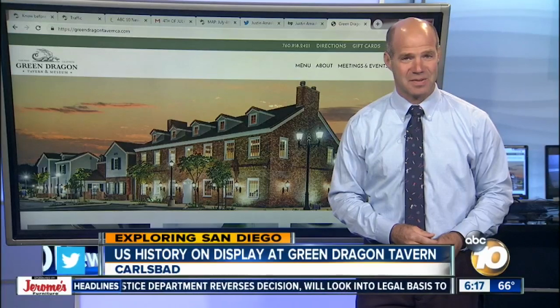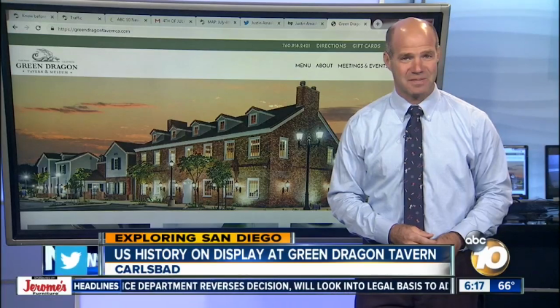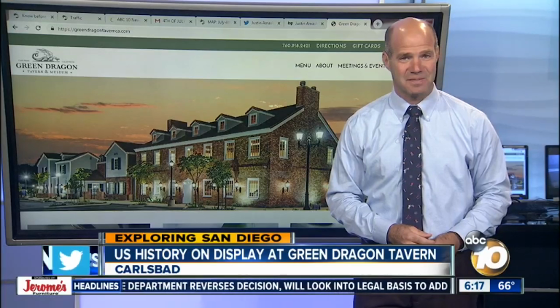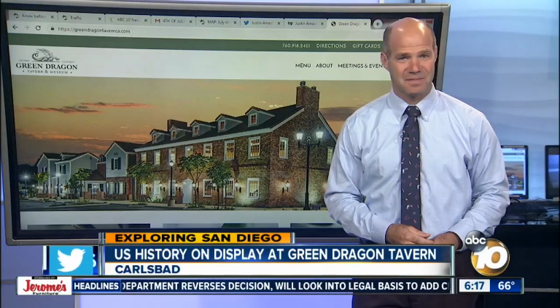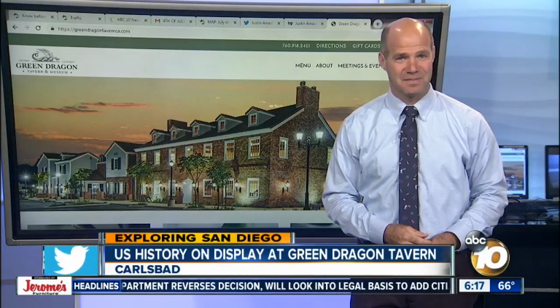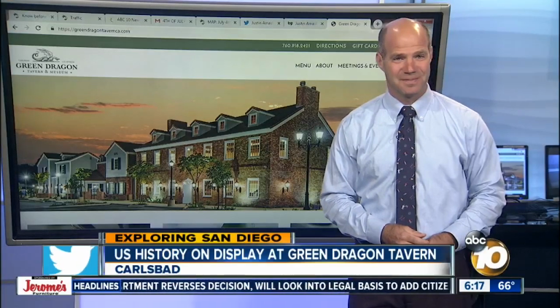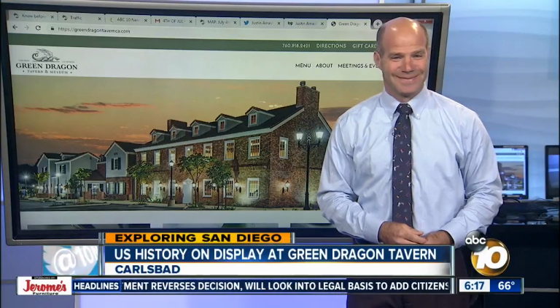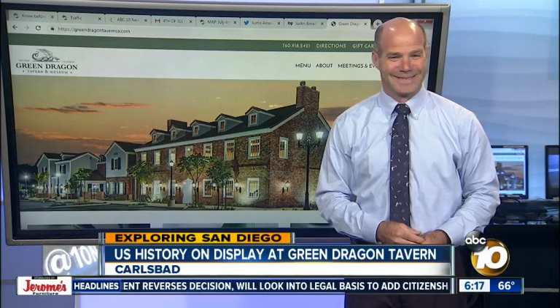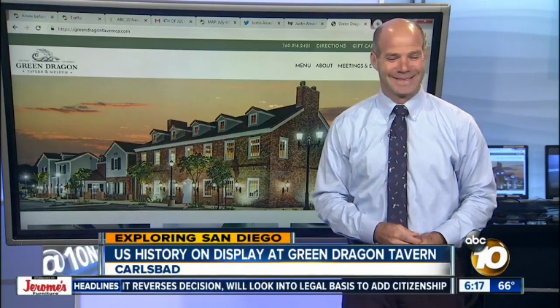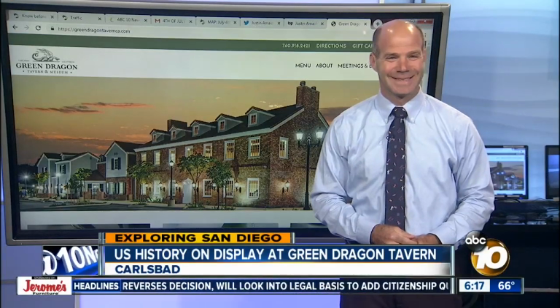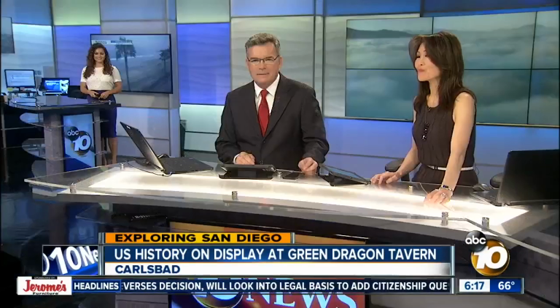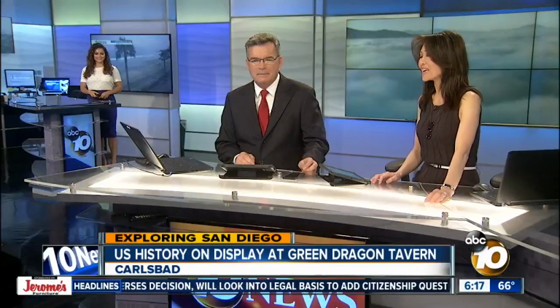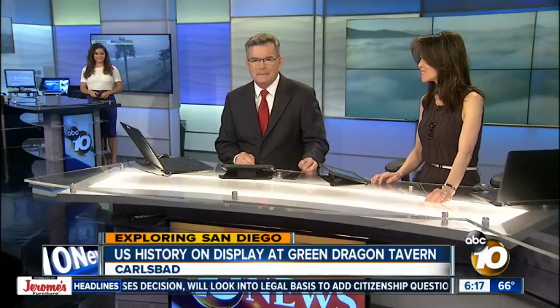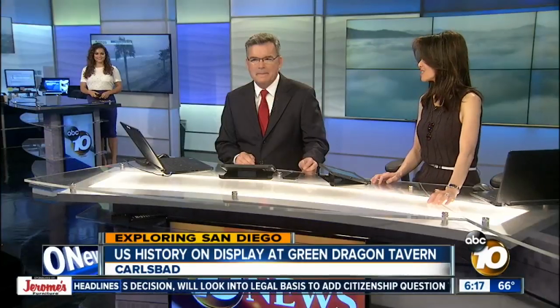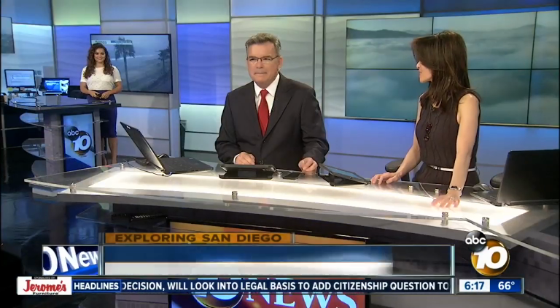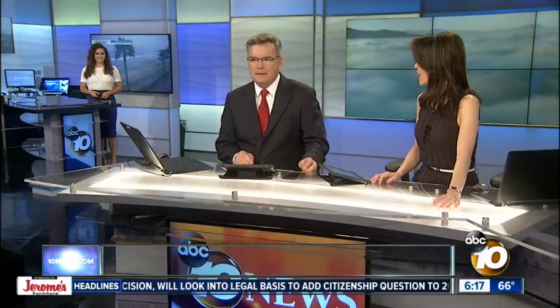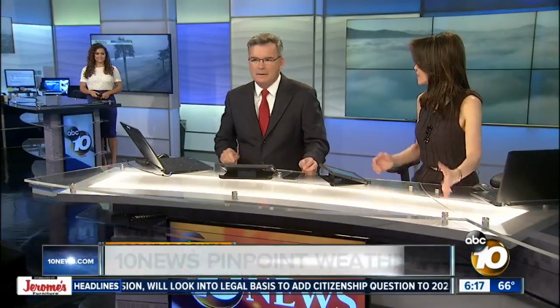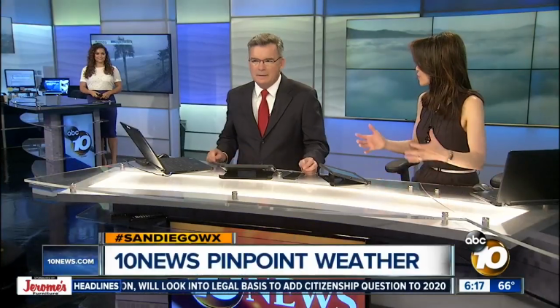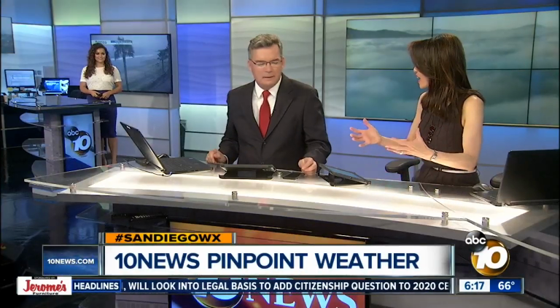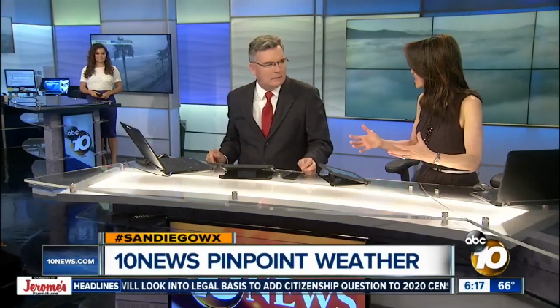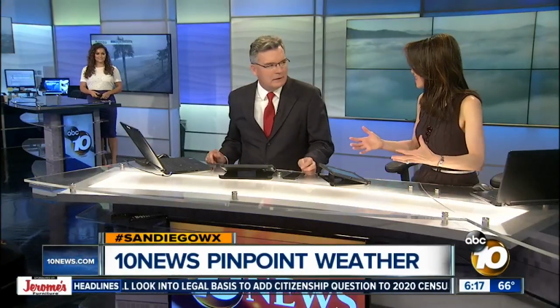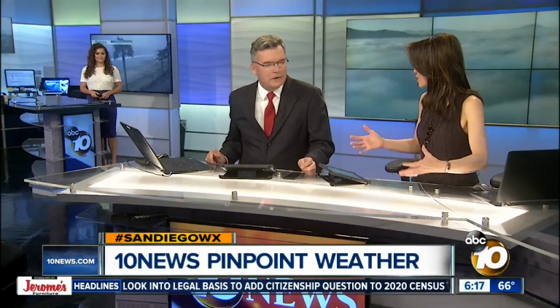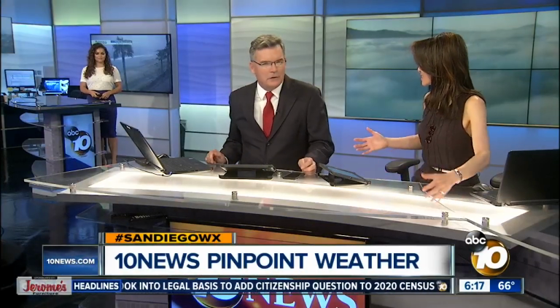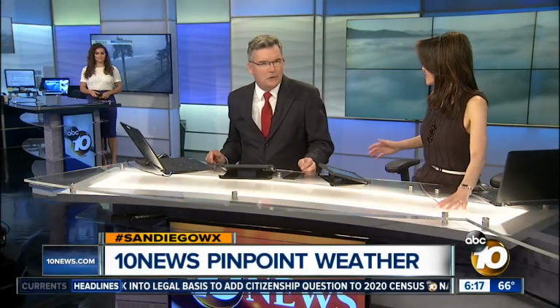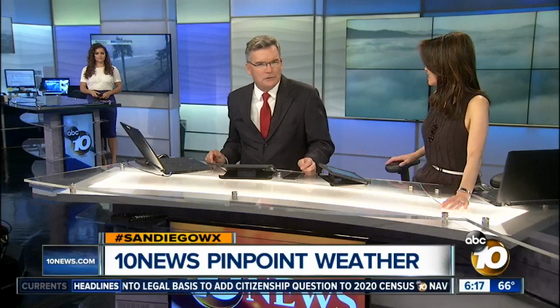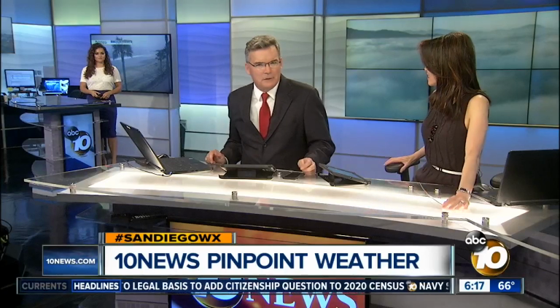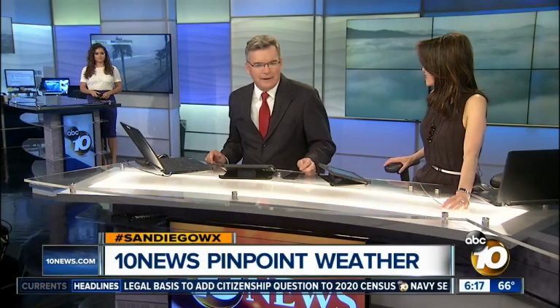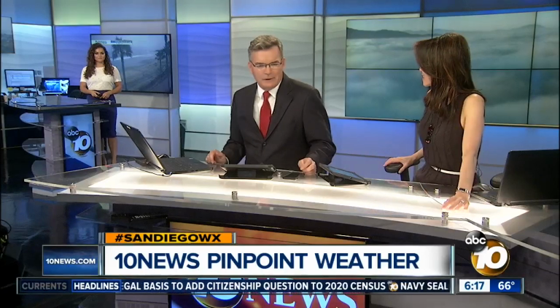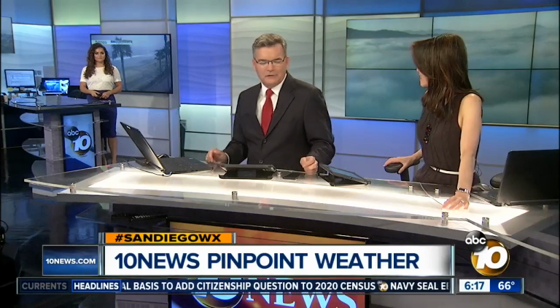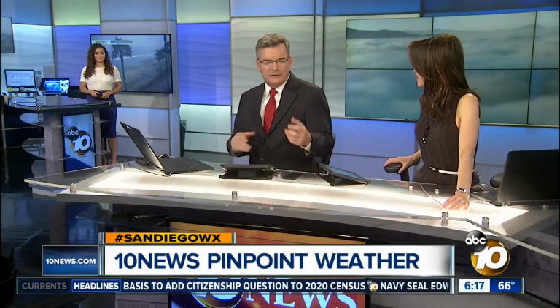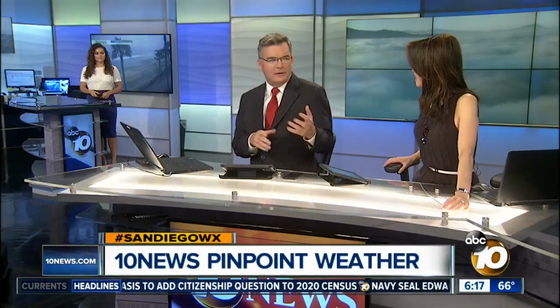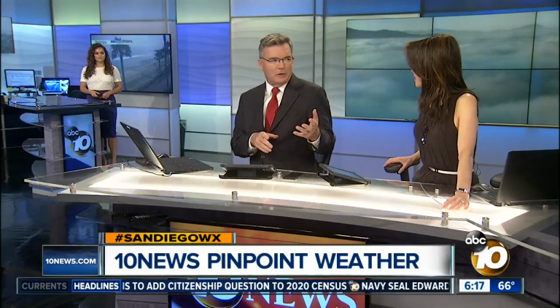We're all geeking out, Jared. That's an amazing collection to have as a private collection — cool story, and also to see those weapons.